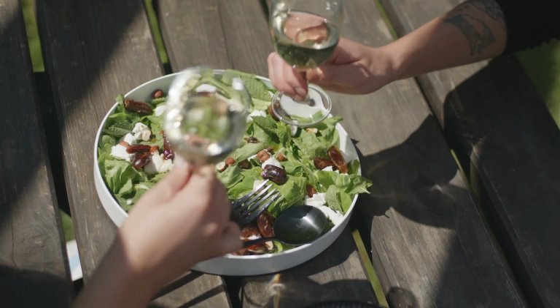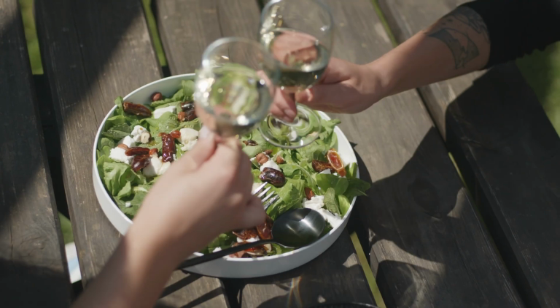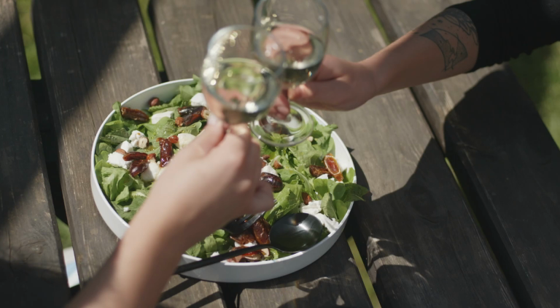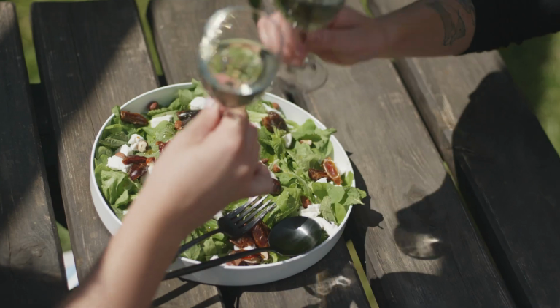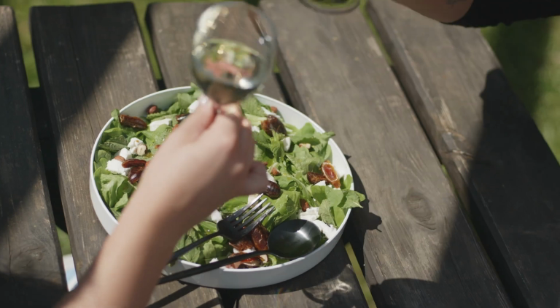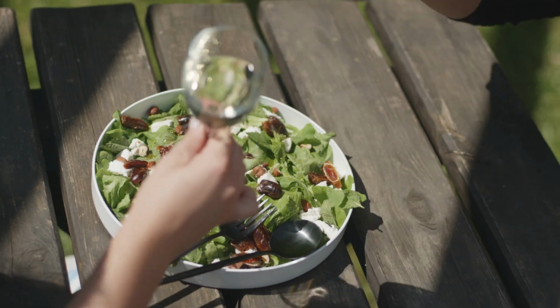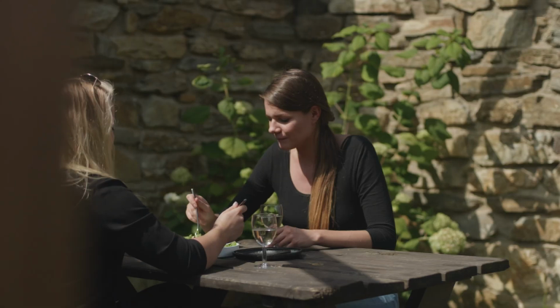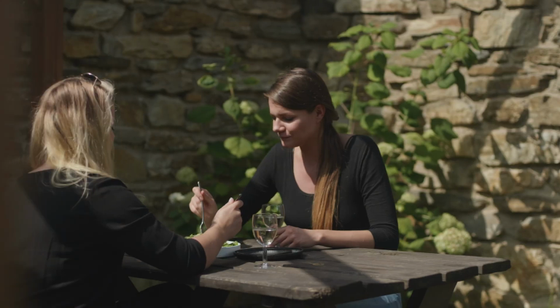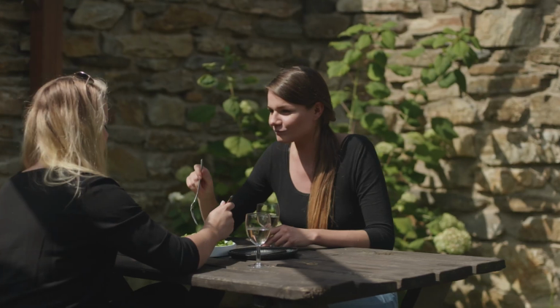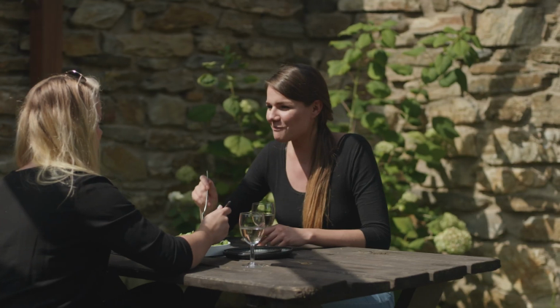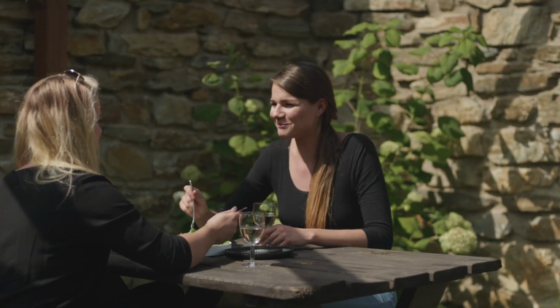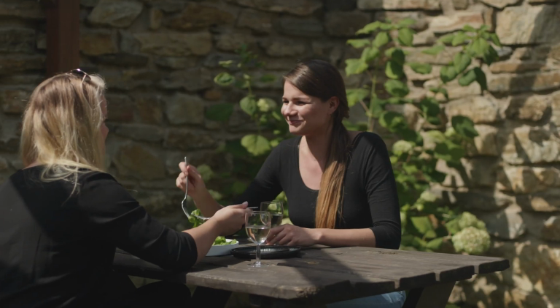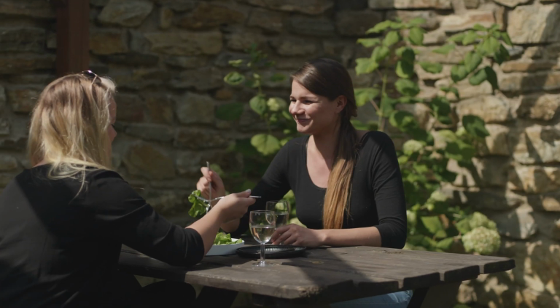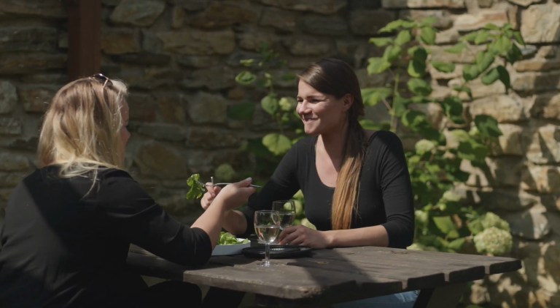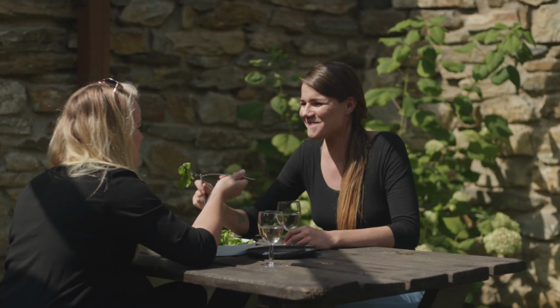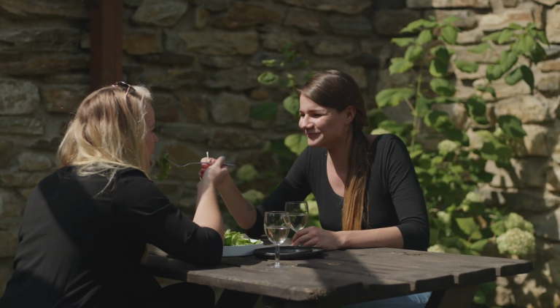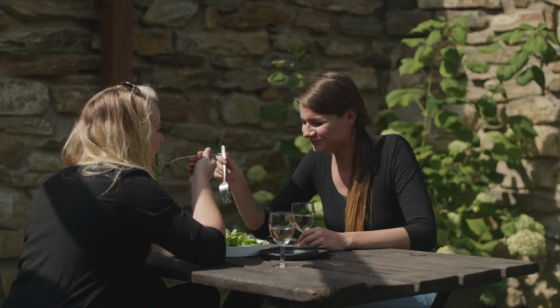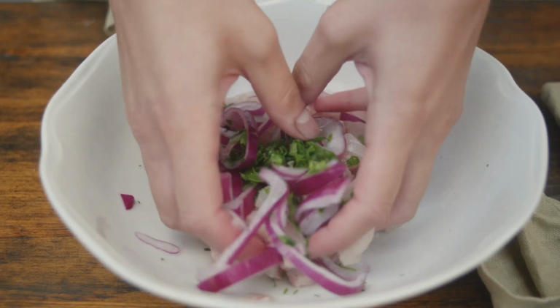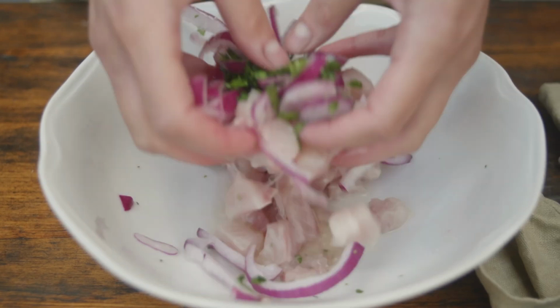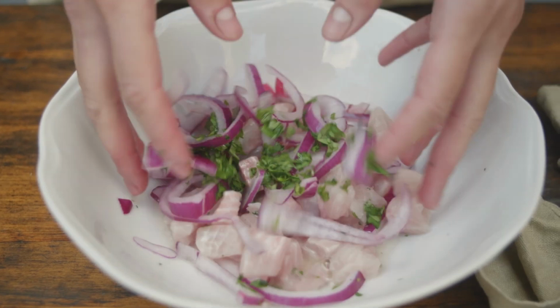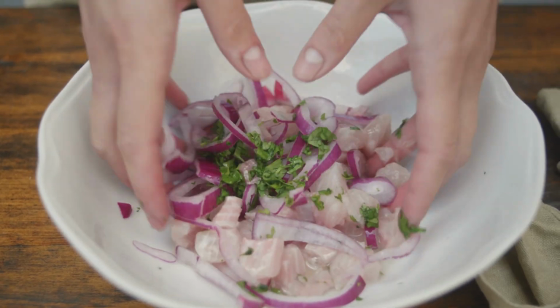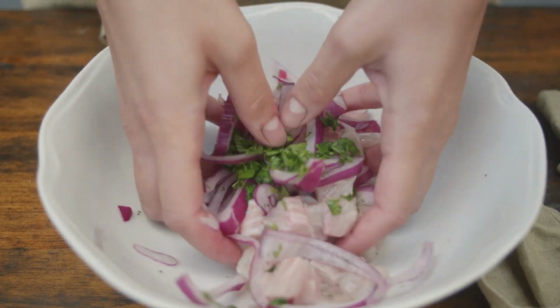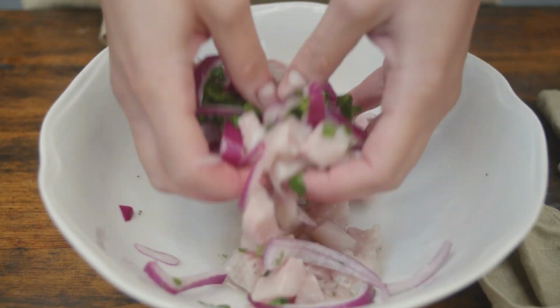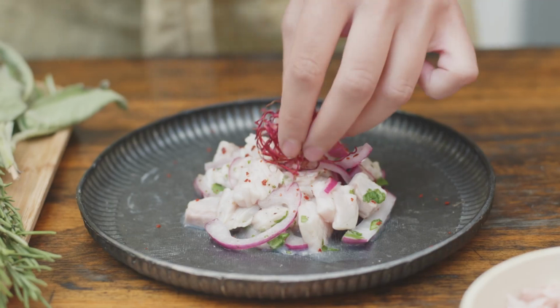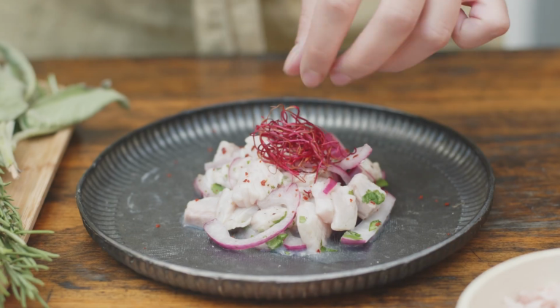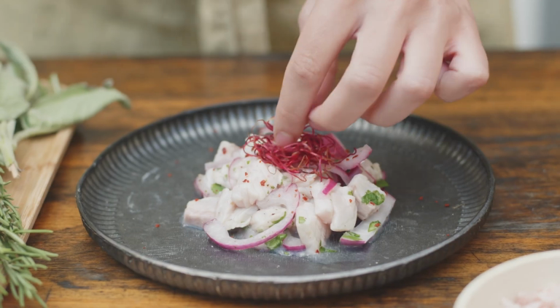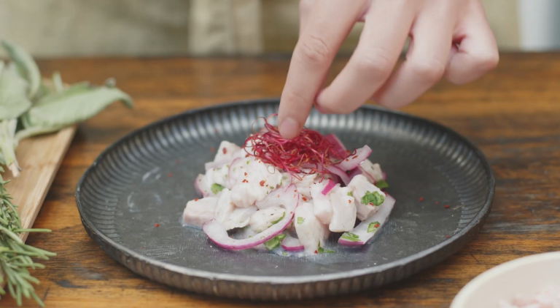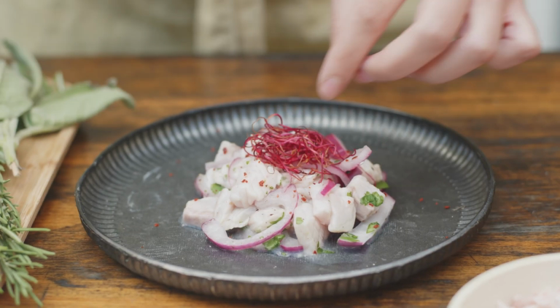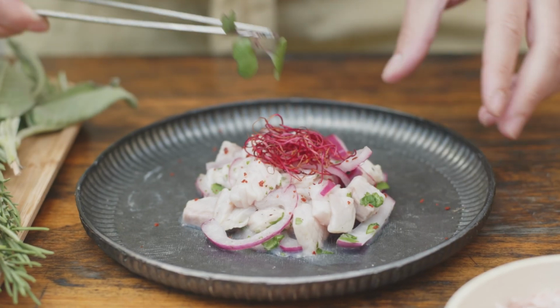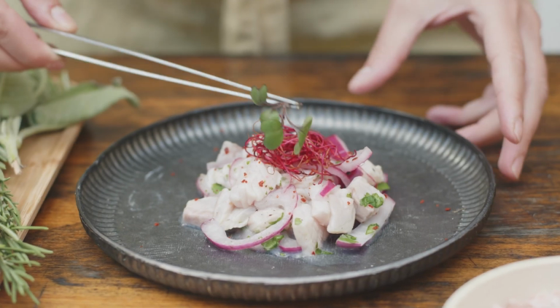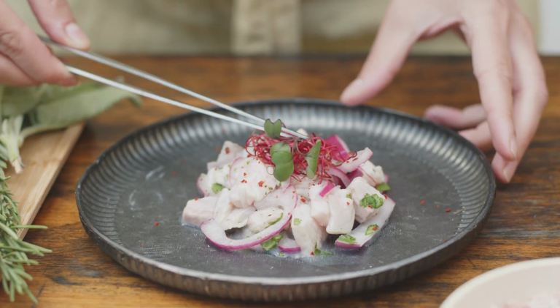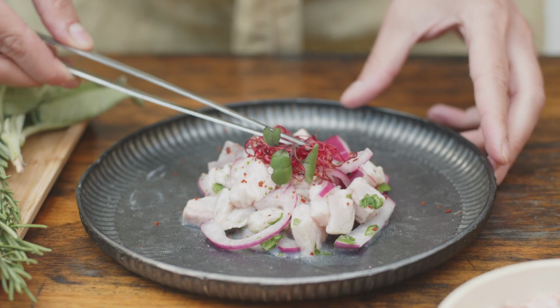Aquaponics products are purely natural. Taste the difference! Fresh vegetables and fish in the cleanest form possible from our aquaponics farms.